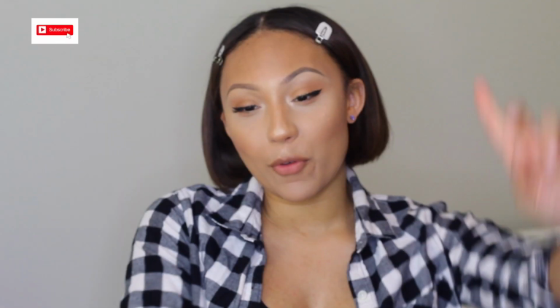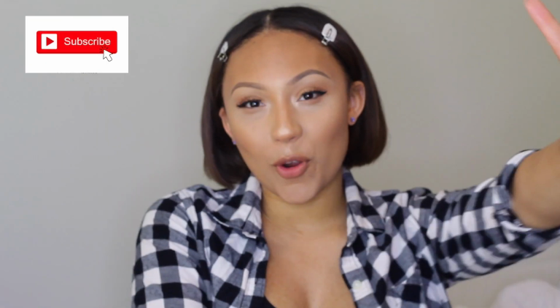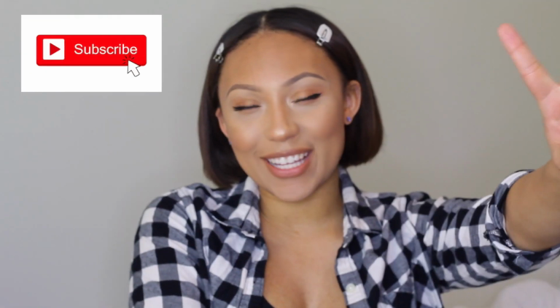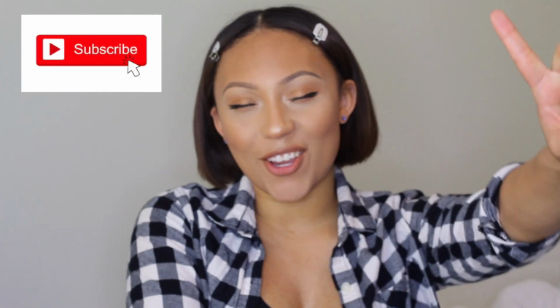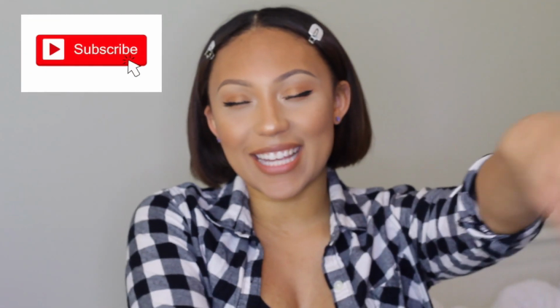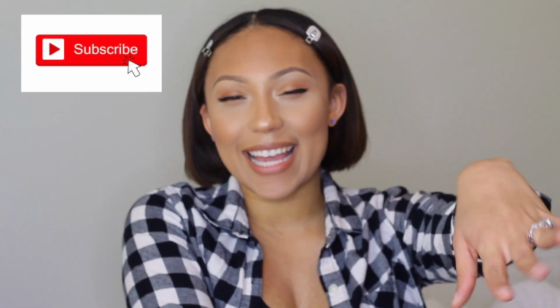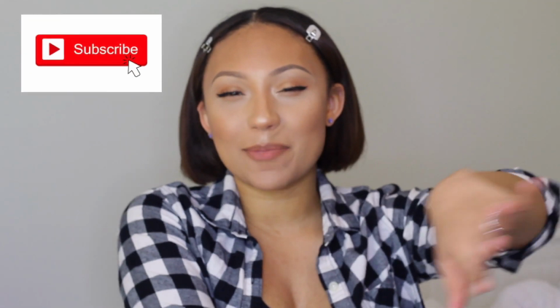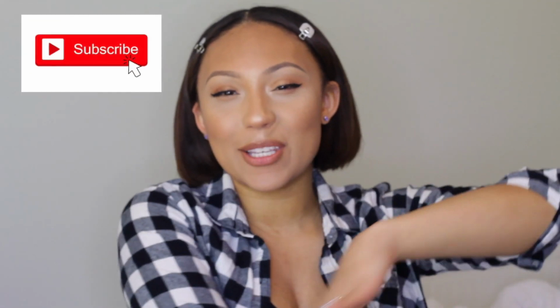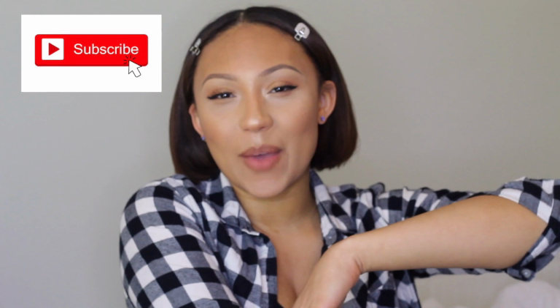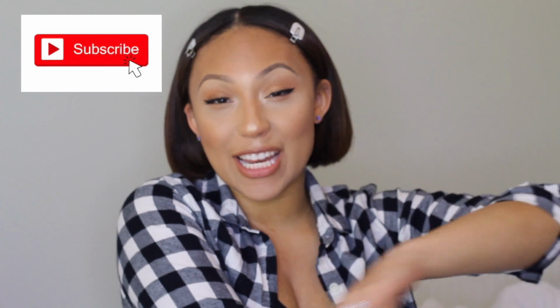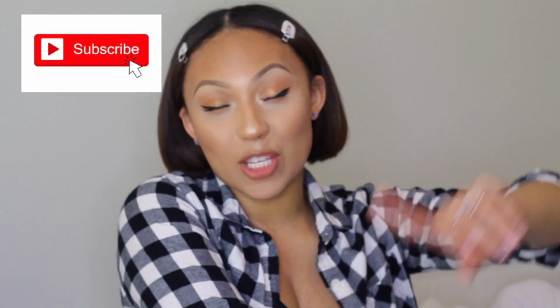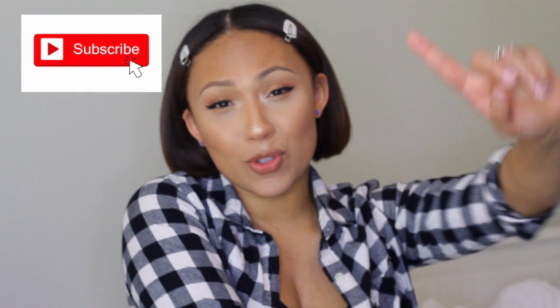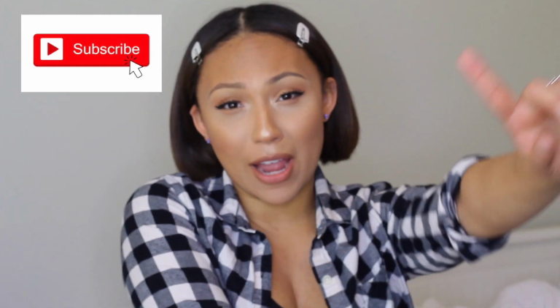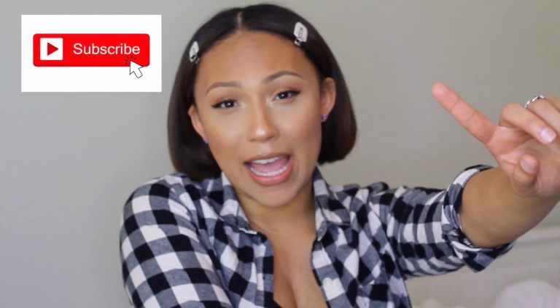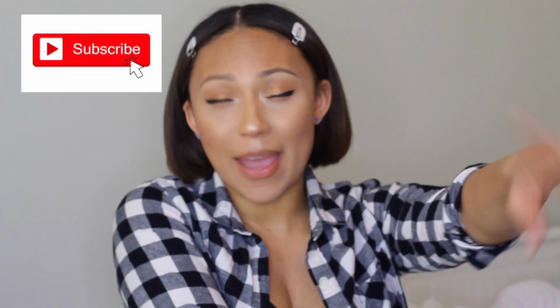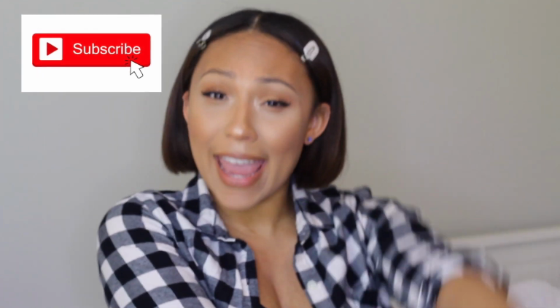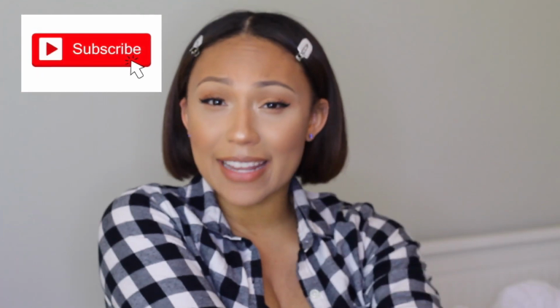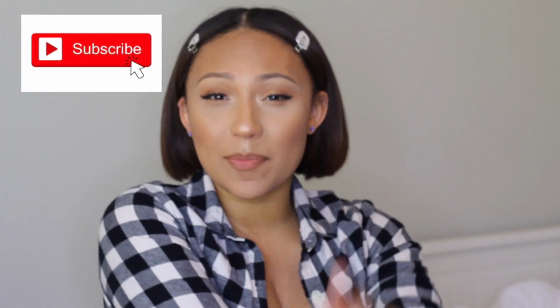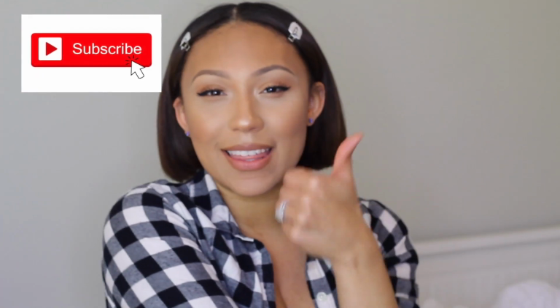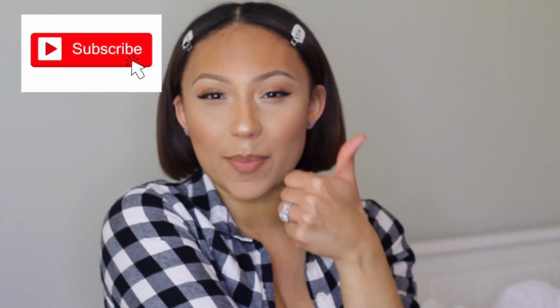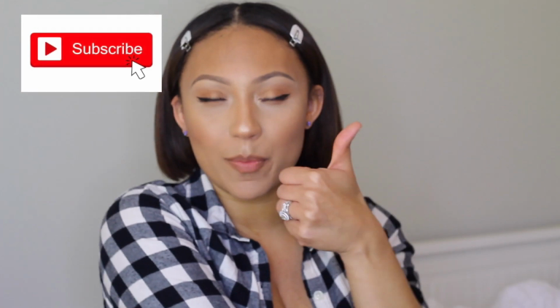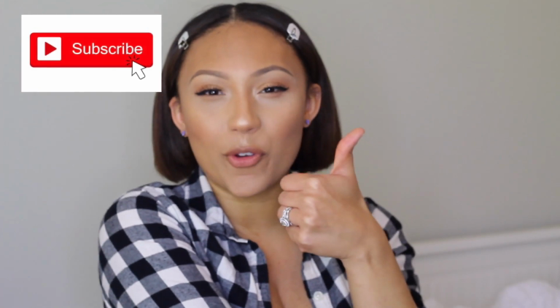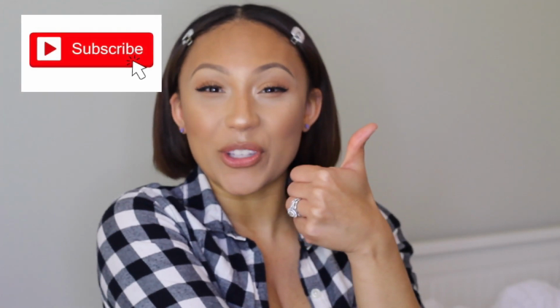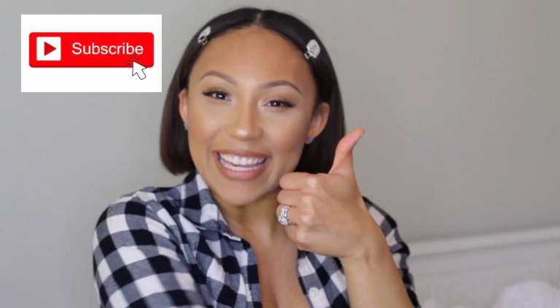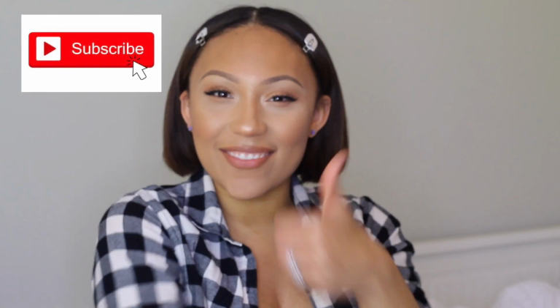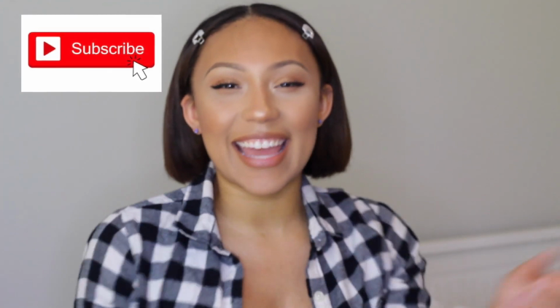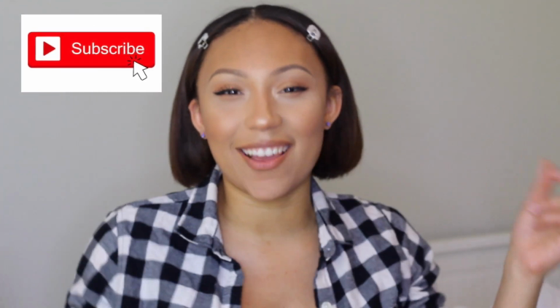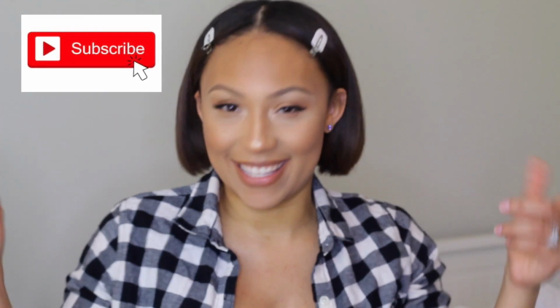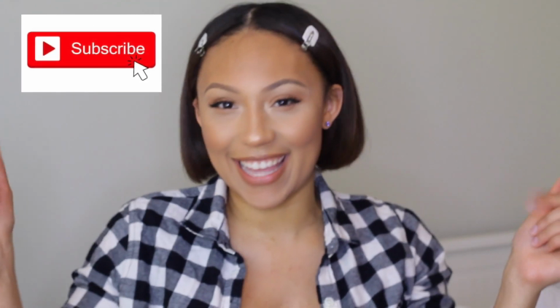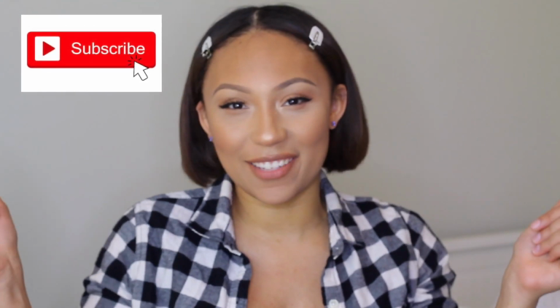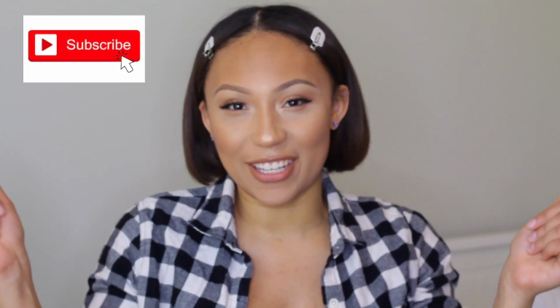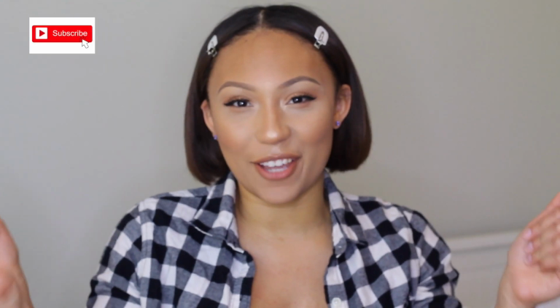Before we get started guys, please go ahead and subscribe and give me a thumbs up before you leave. And now let's get into the video.